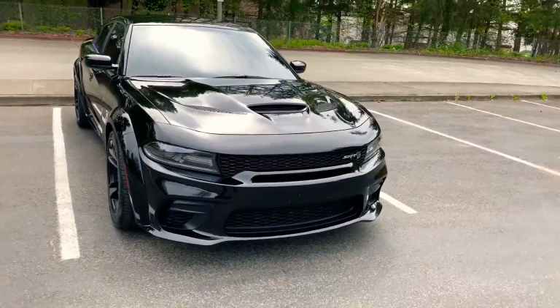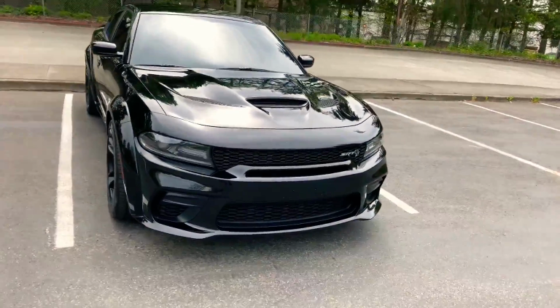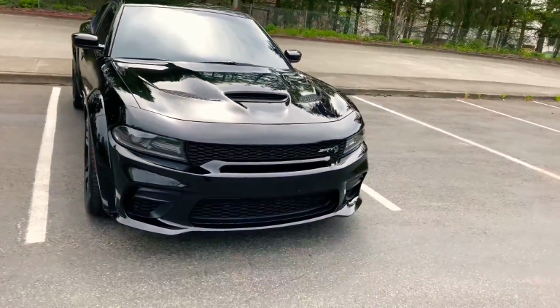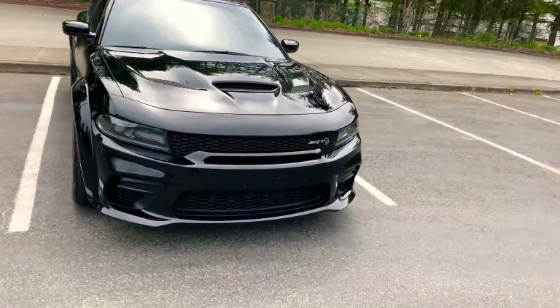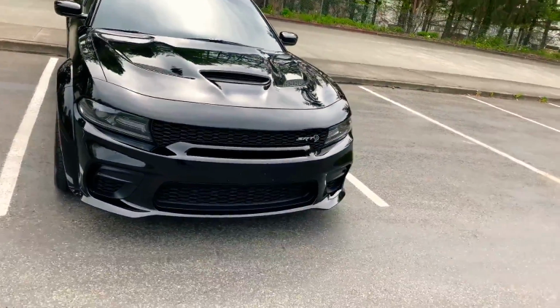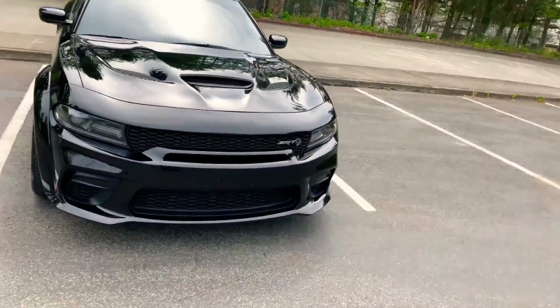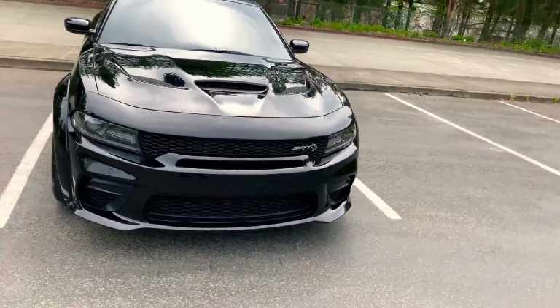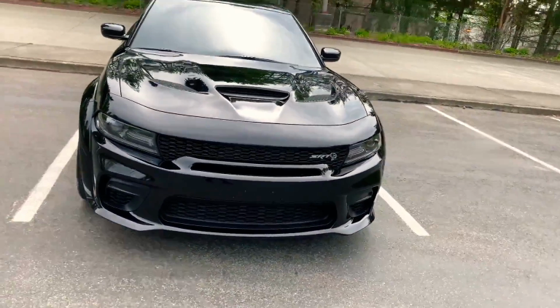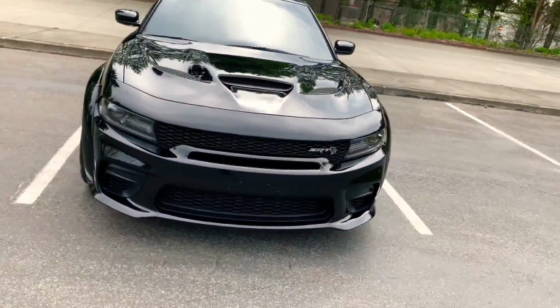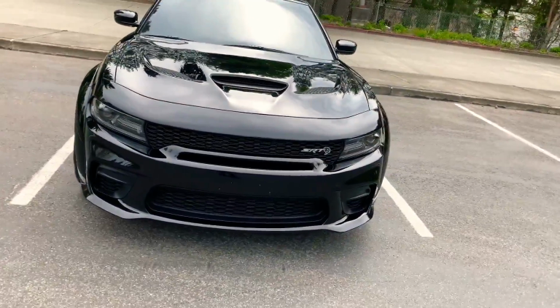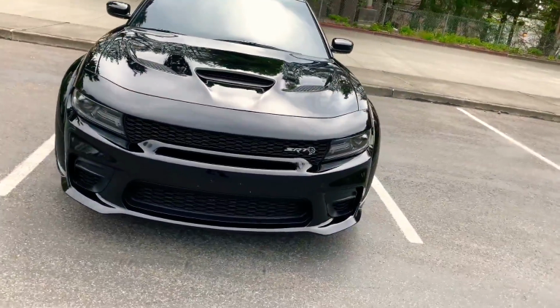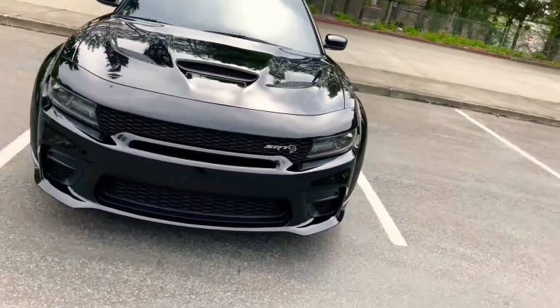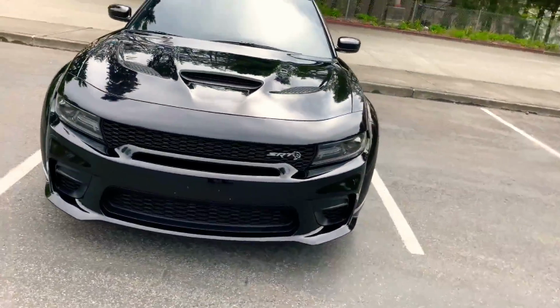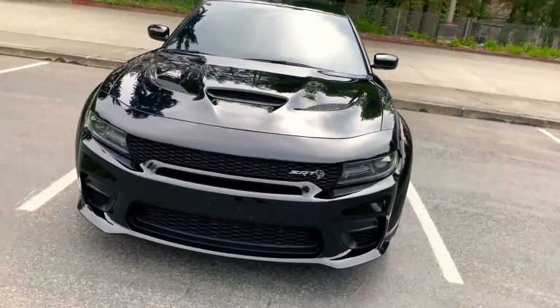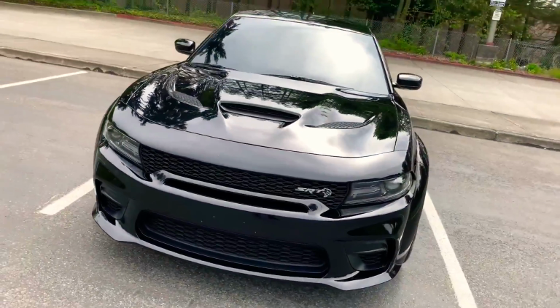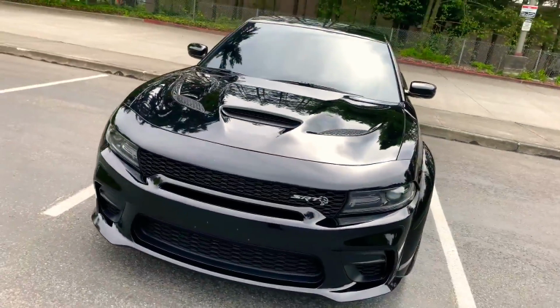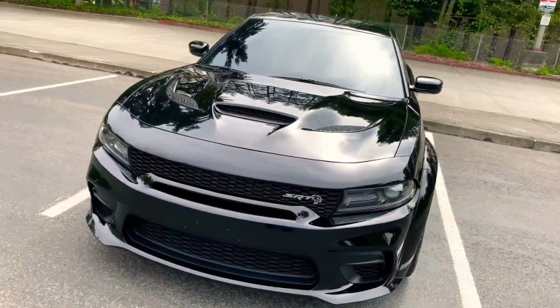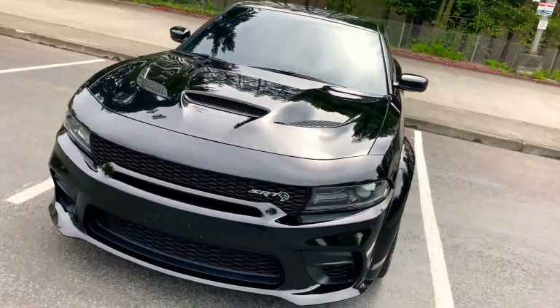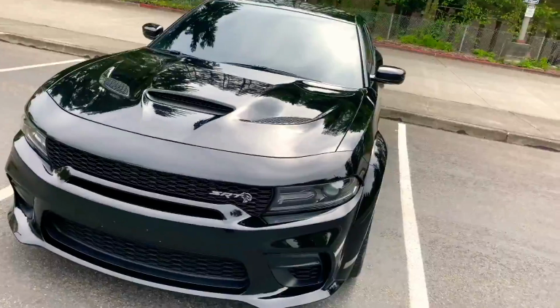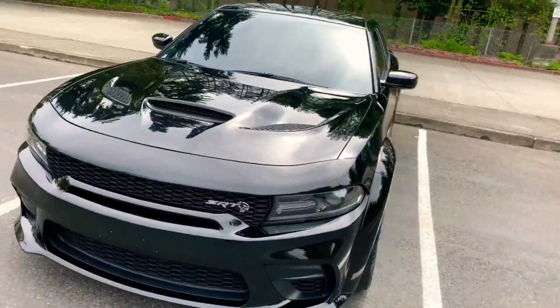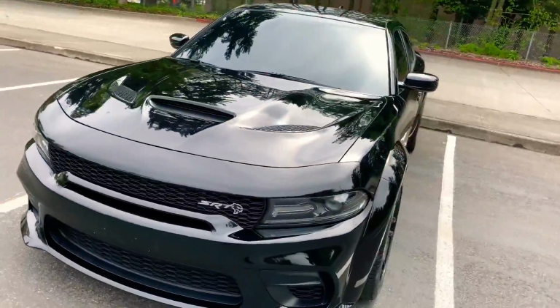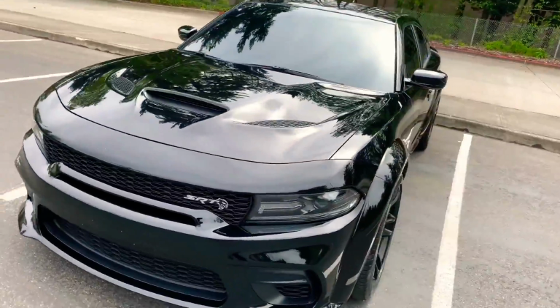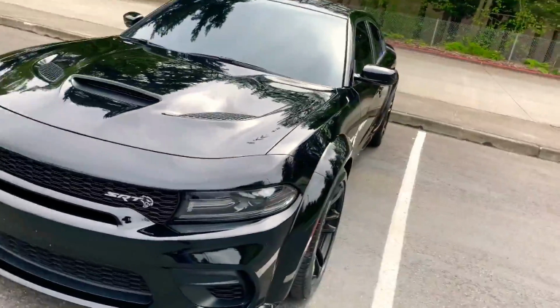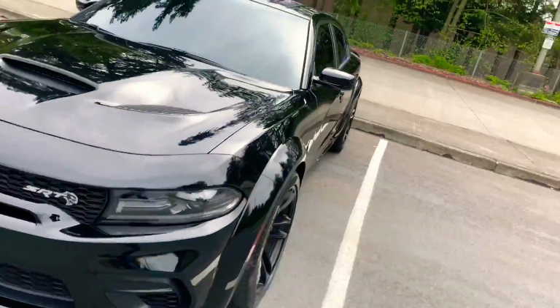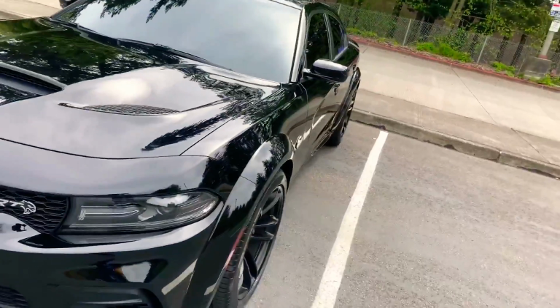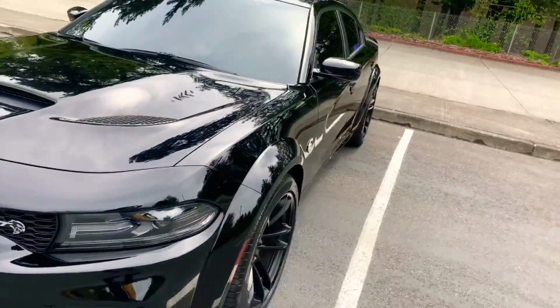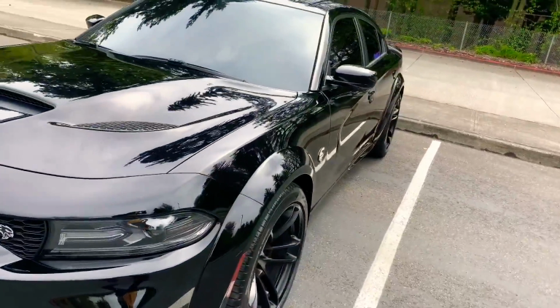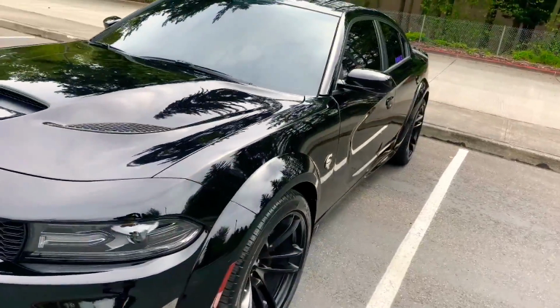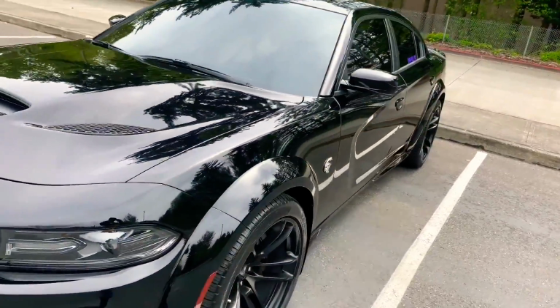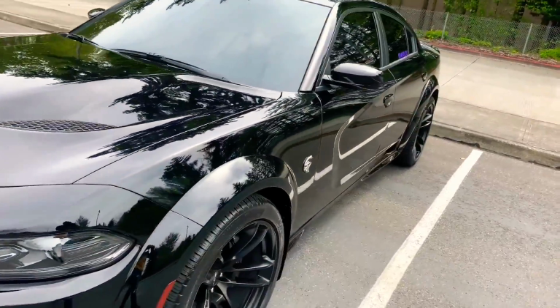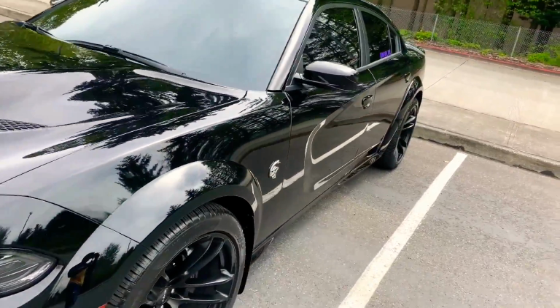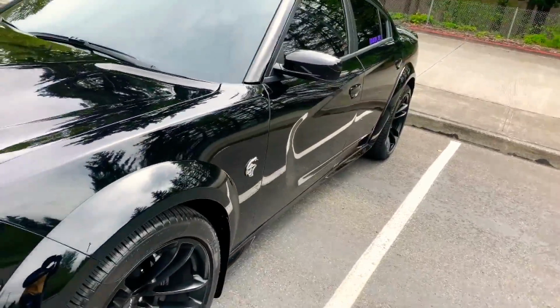I'll say the overall car is just sexy. If you're on the market for a Hellcat, definitely go for the wide body — don't short yourself. Let's go pop the hood.